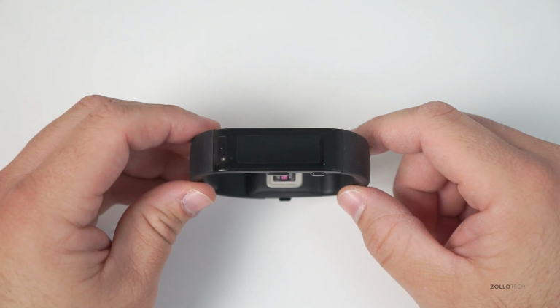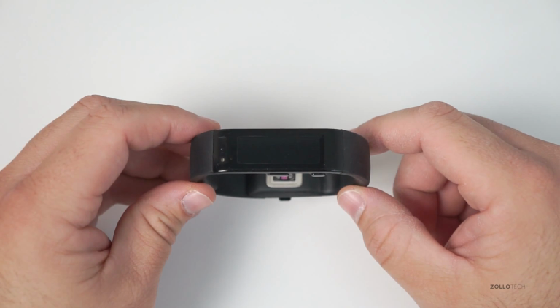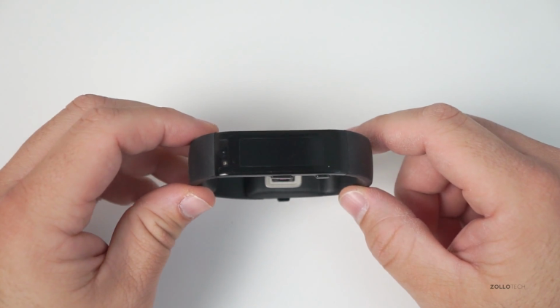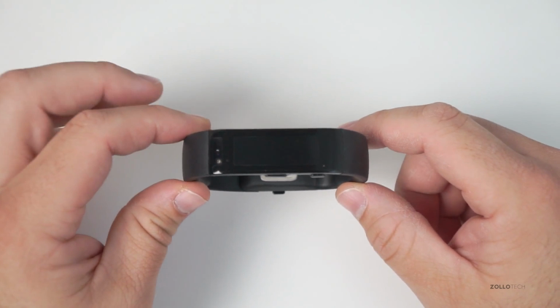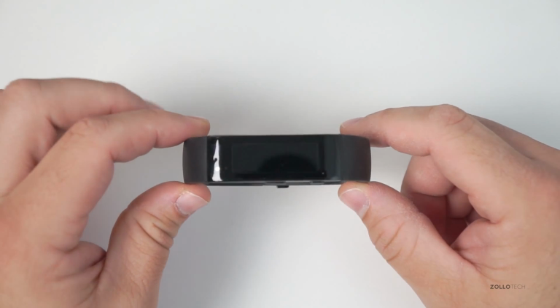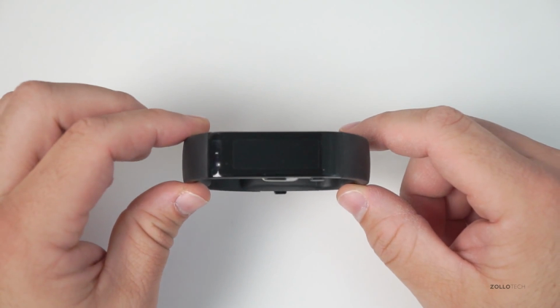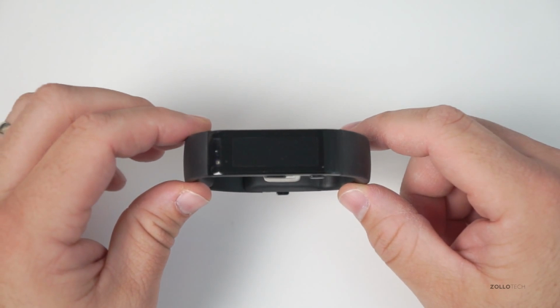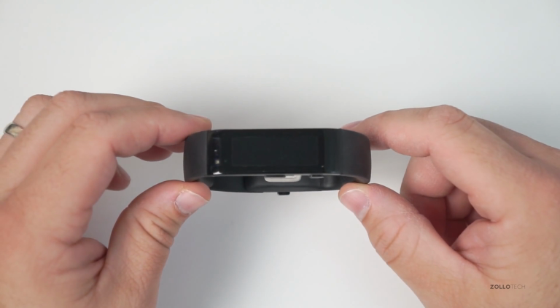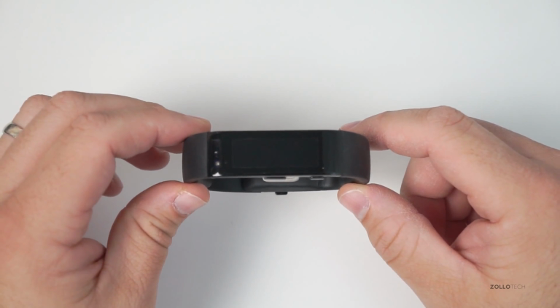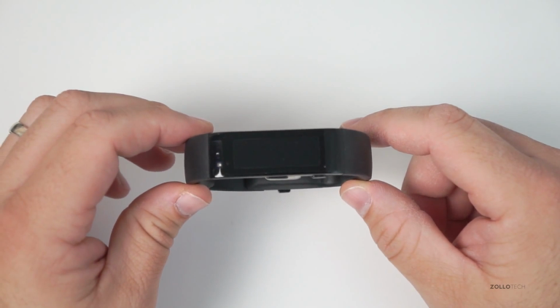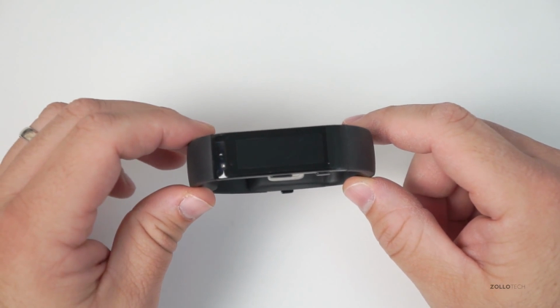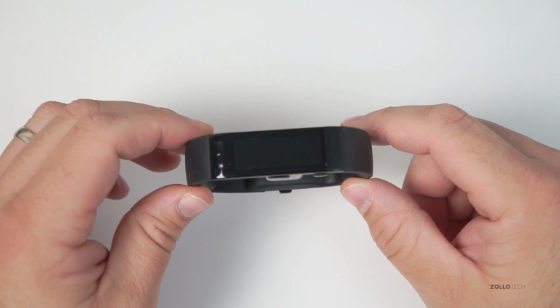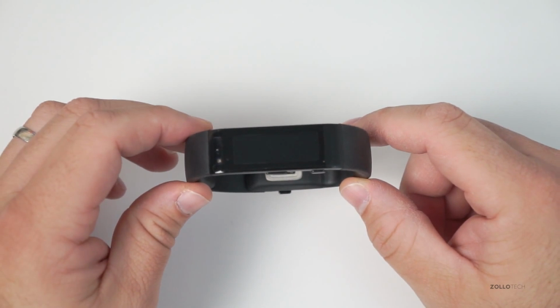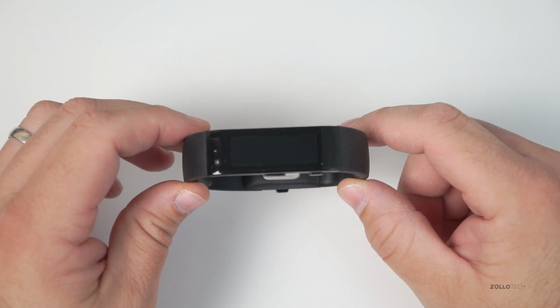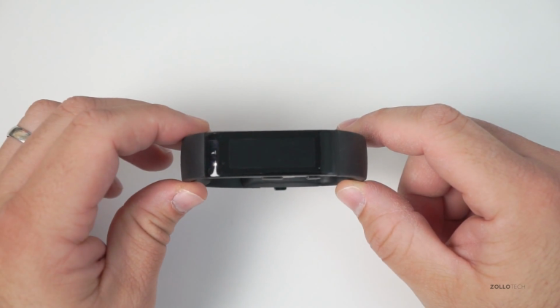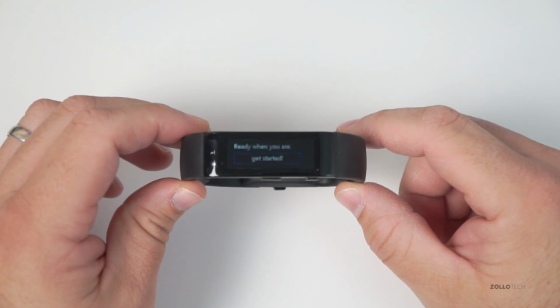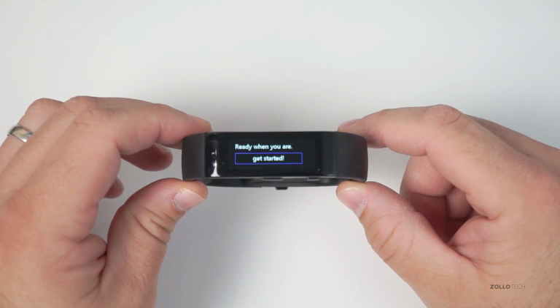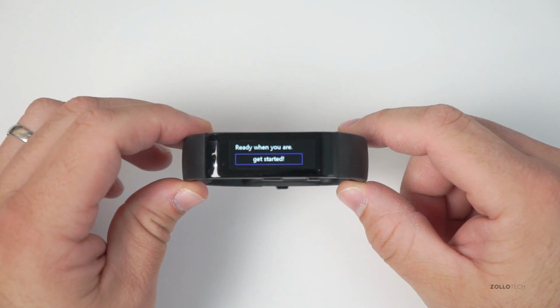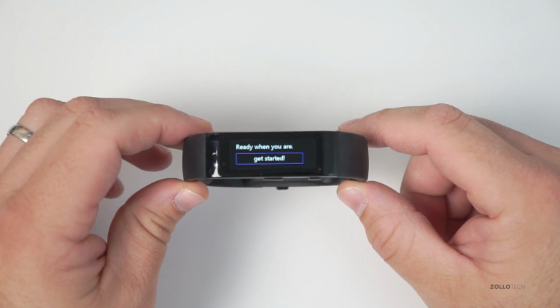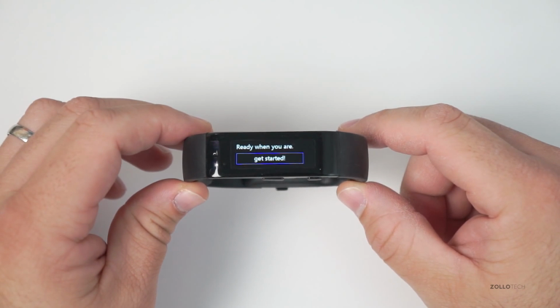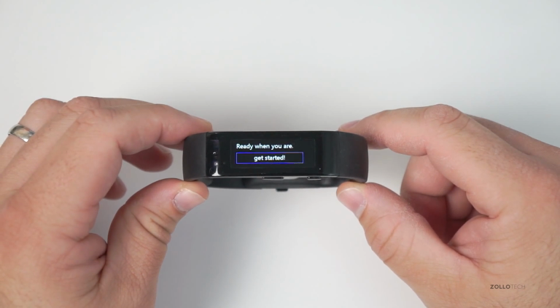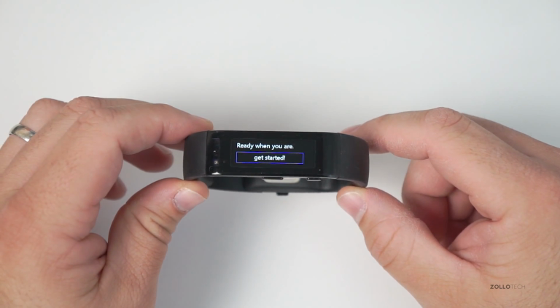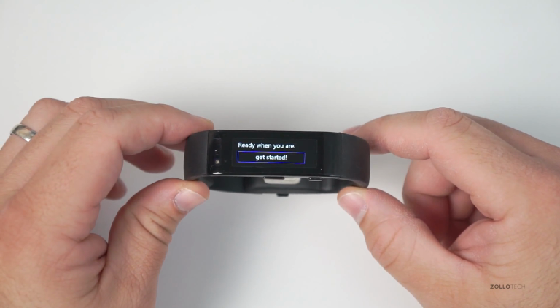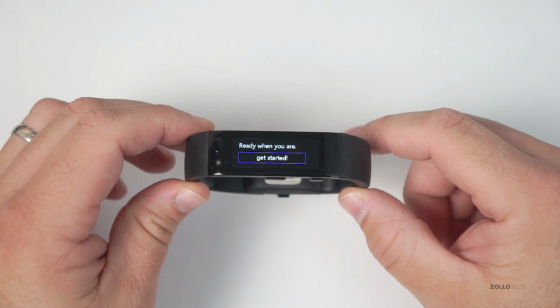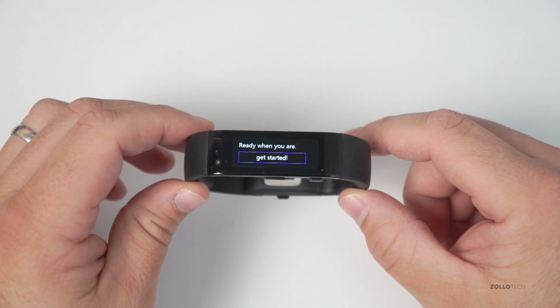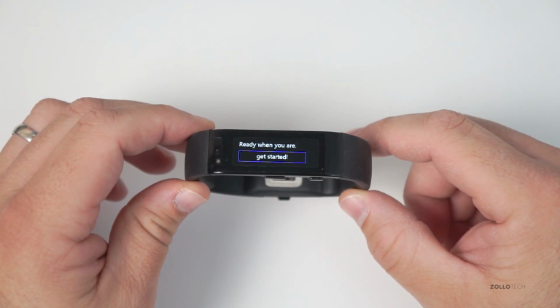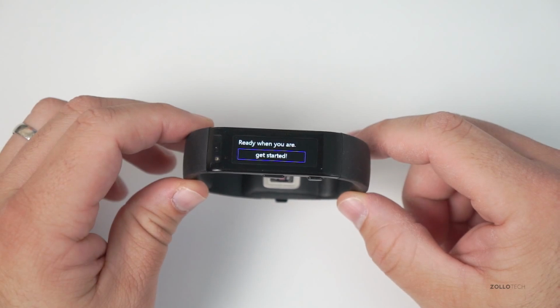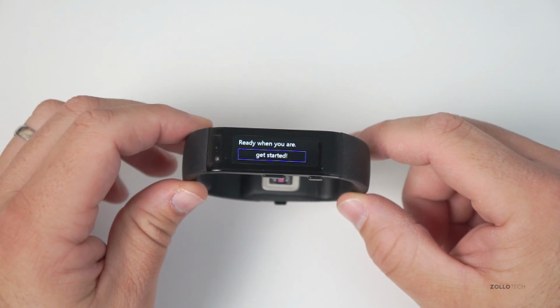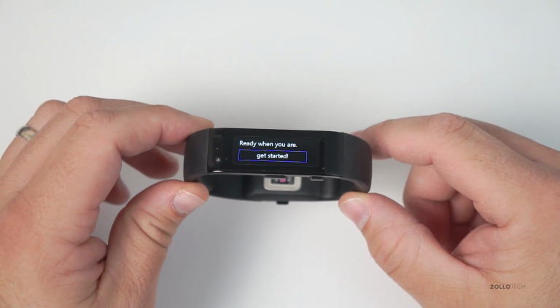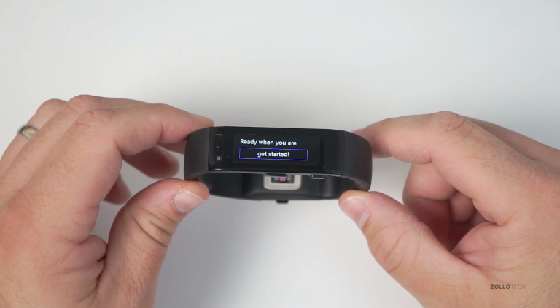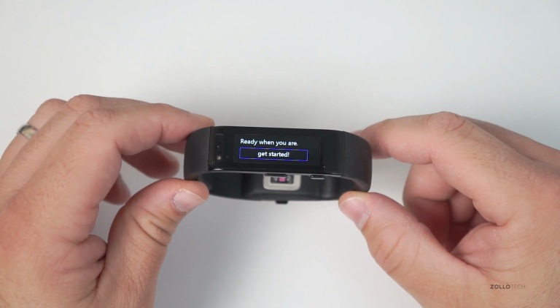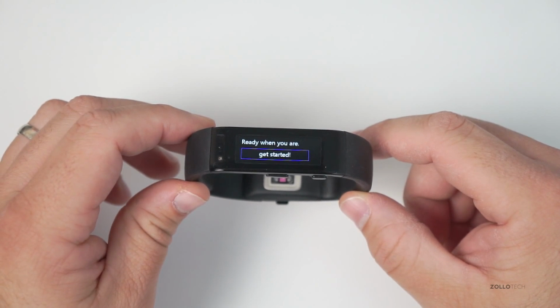It just vibrated in my hands, and it's back to like you bought it.